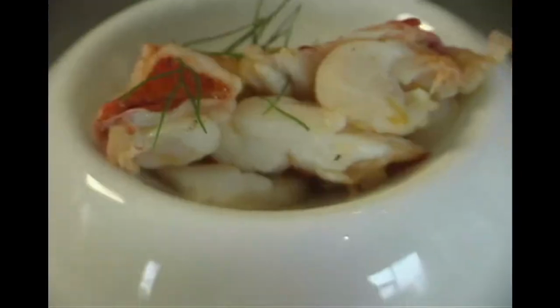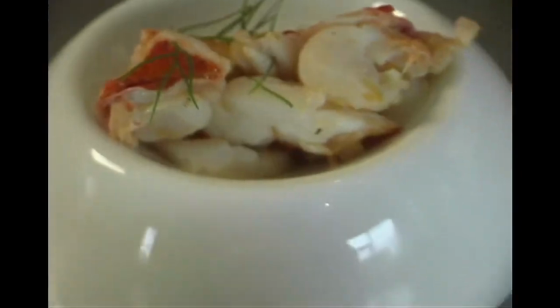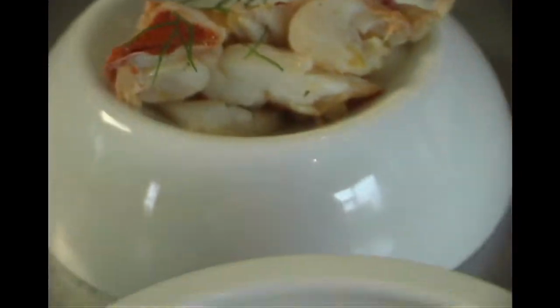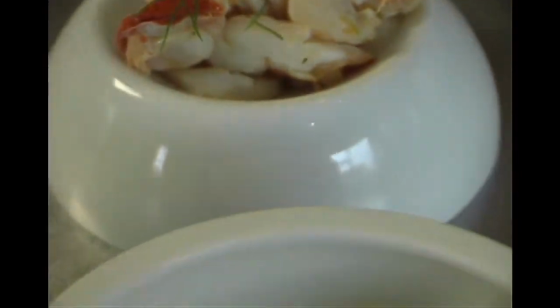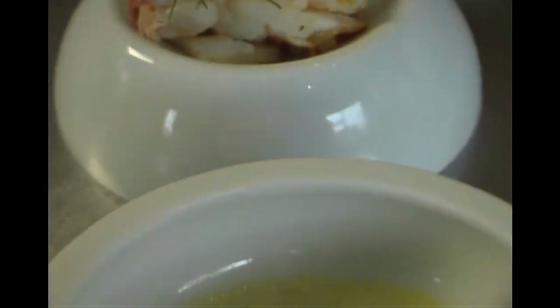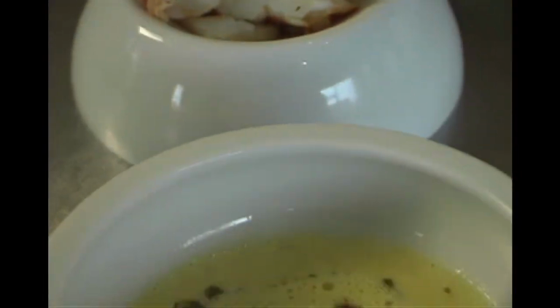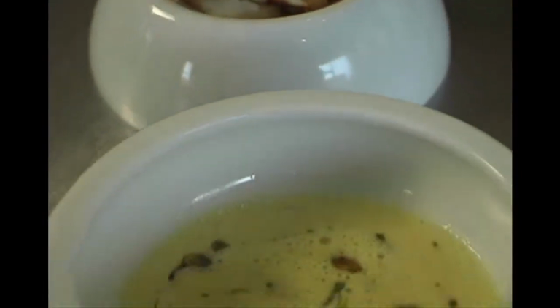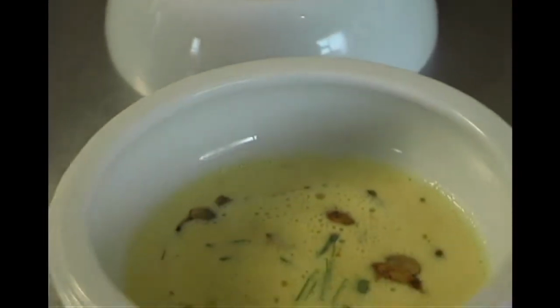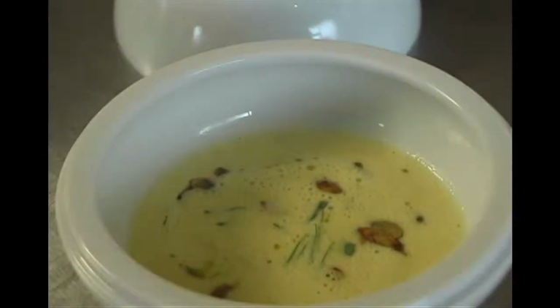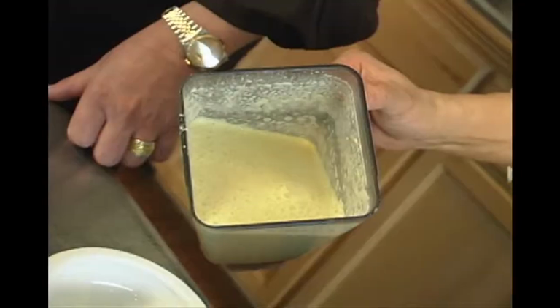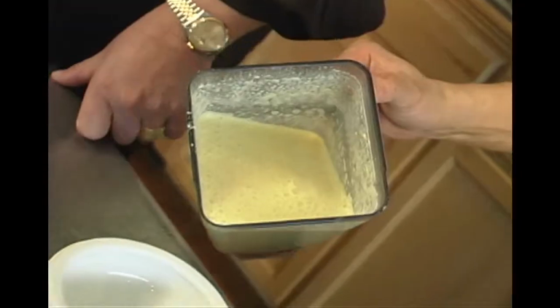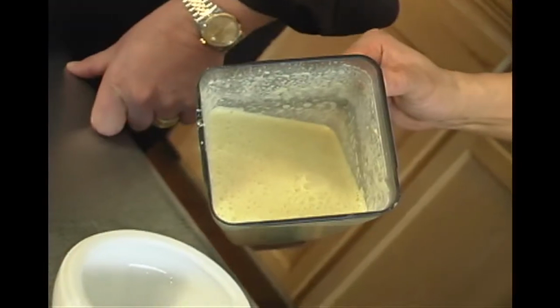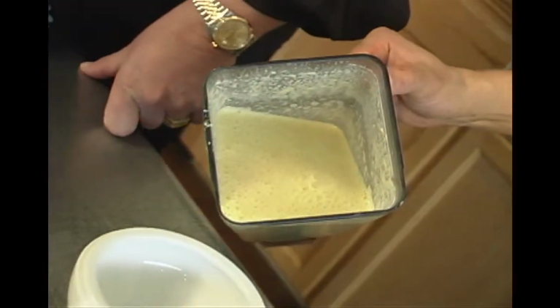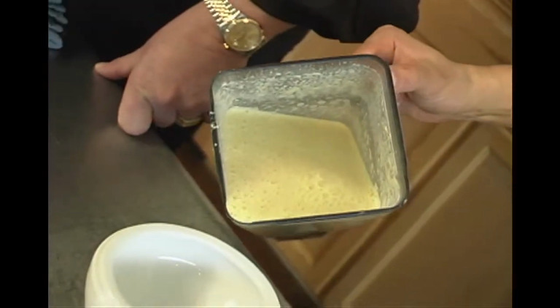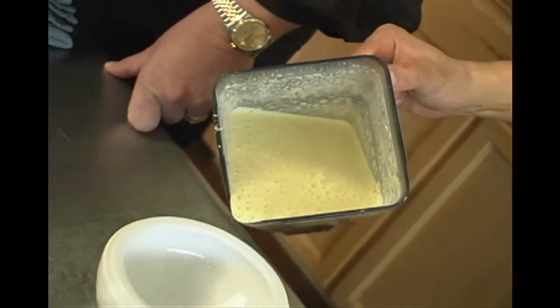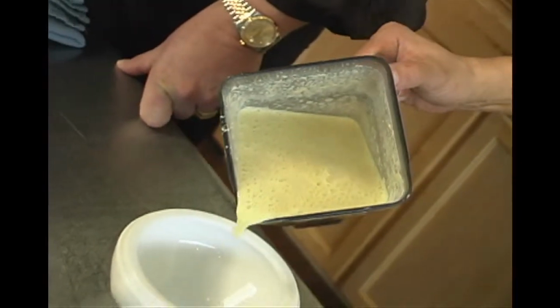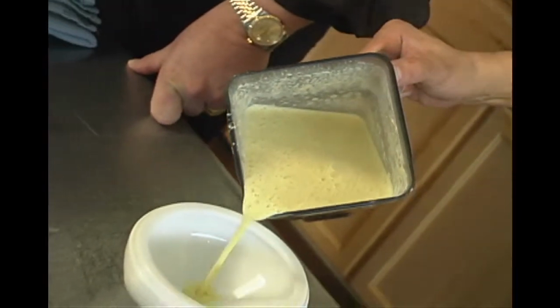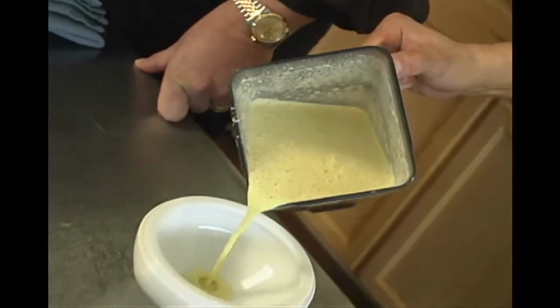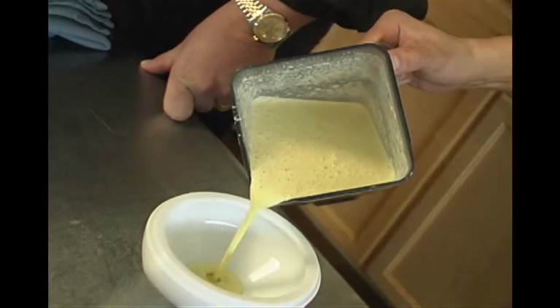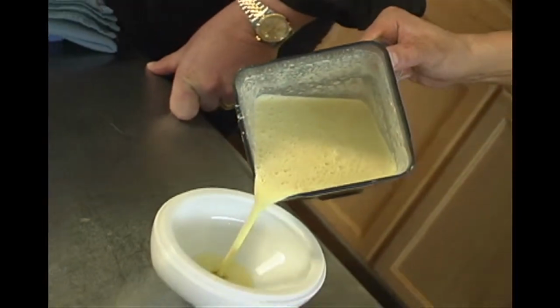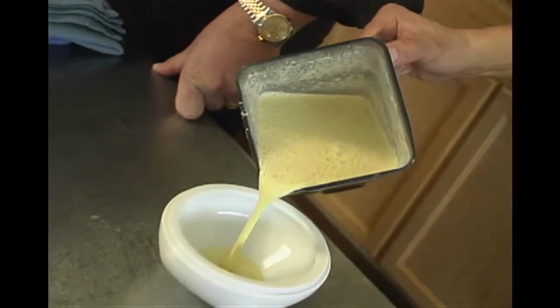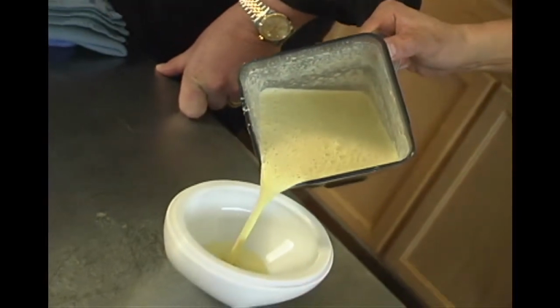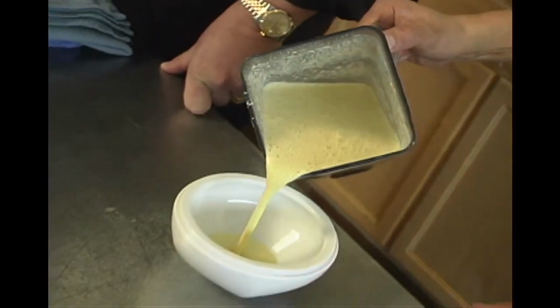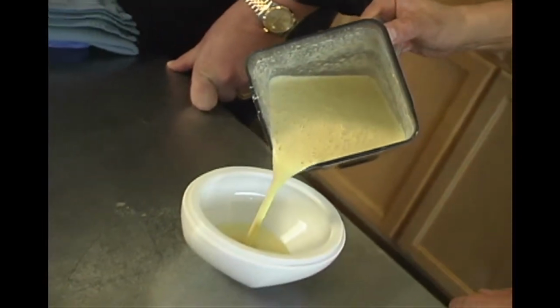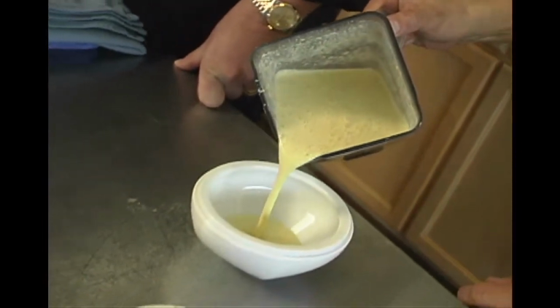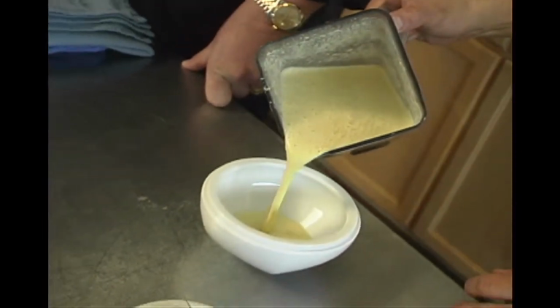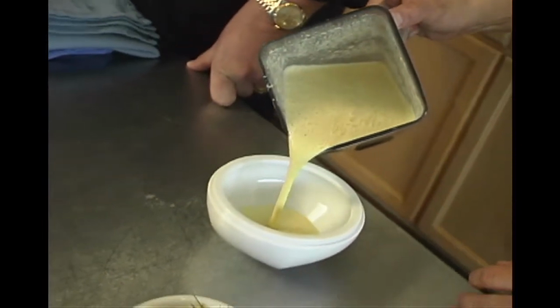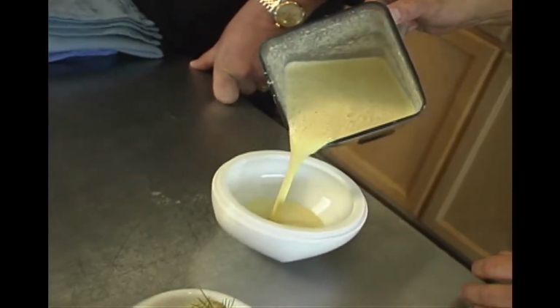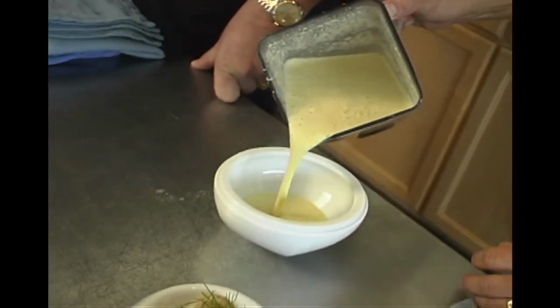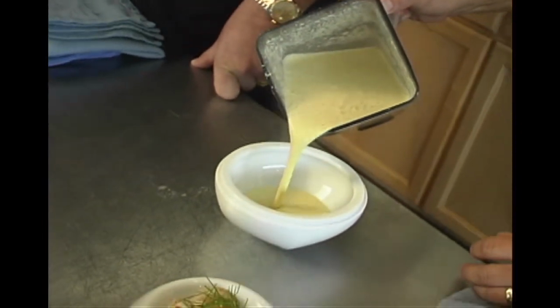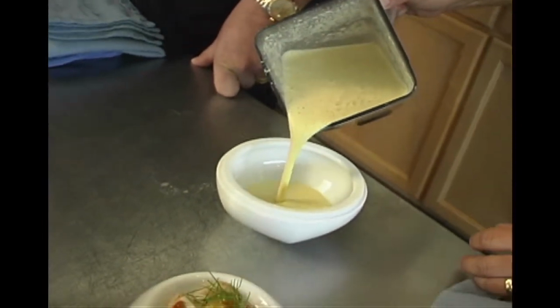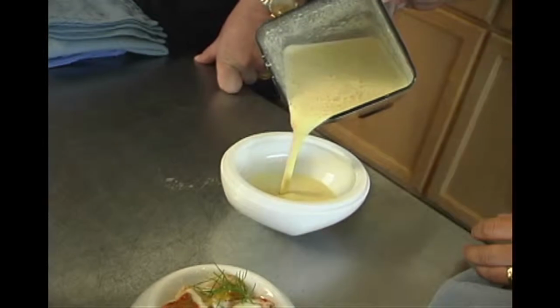From seafood to soup - such an easy soup to make, but the flavors are going to be real complex.